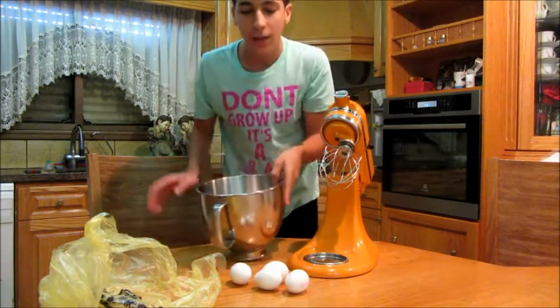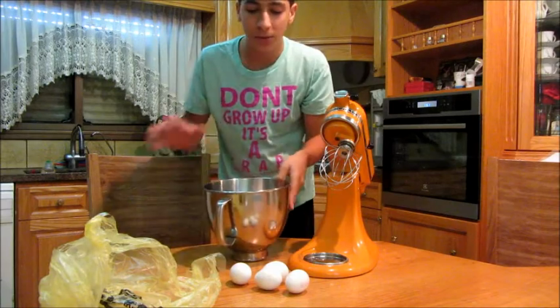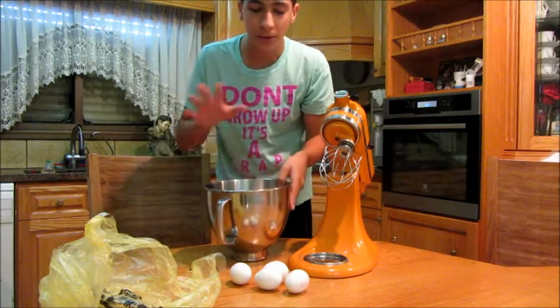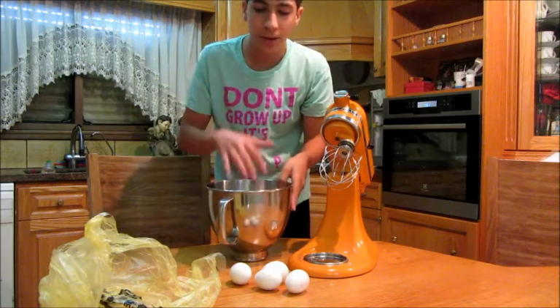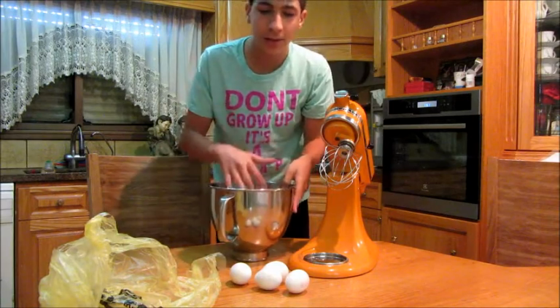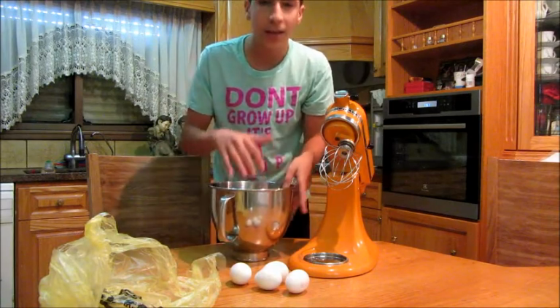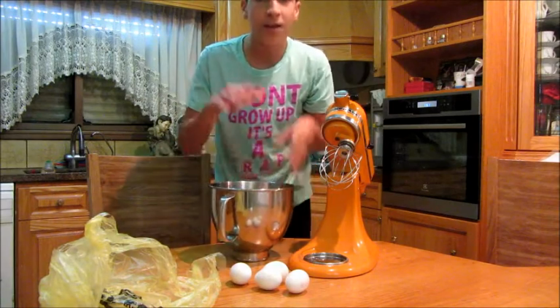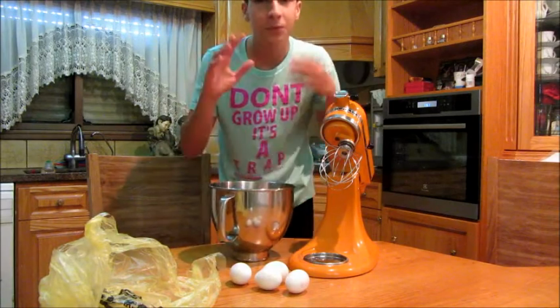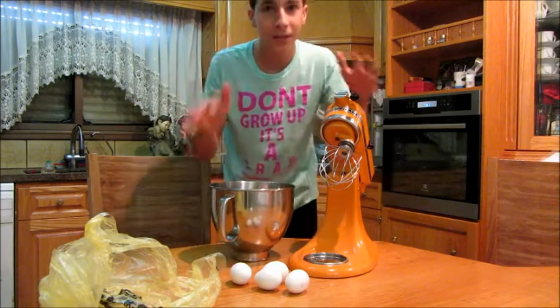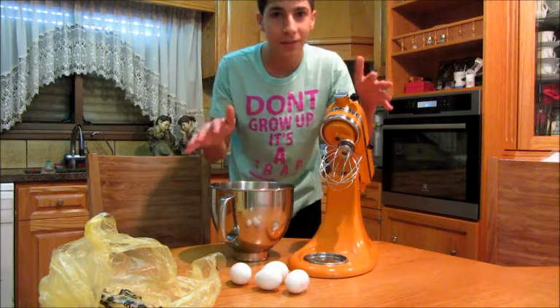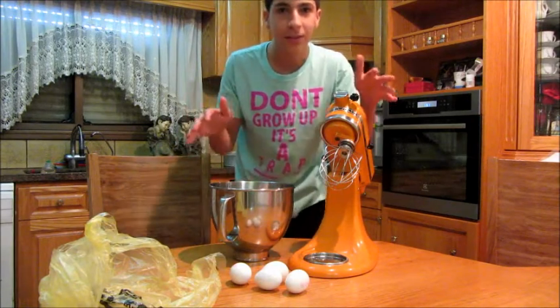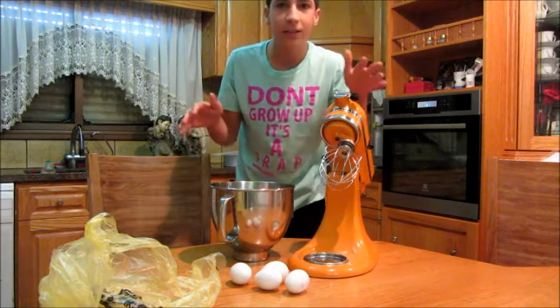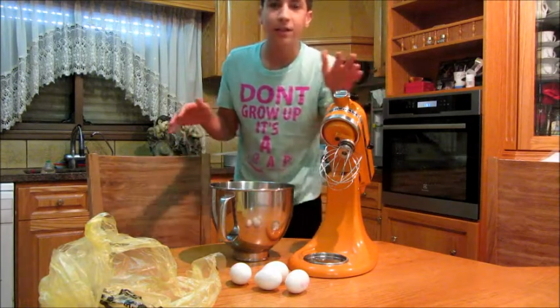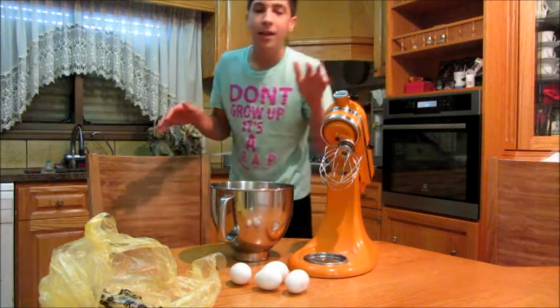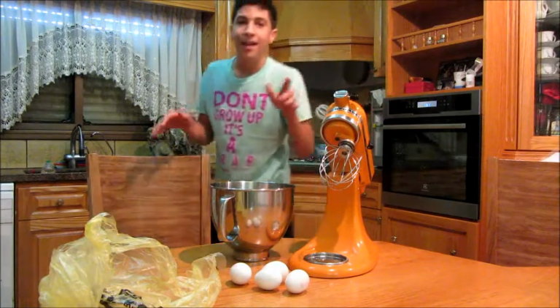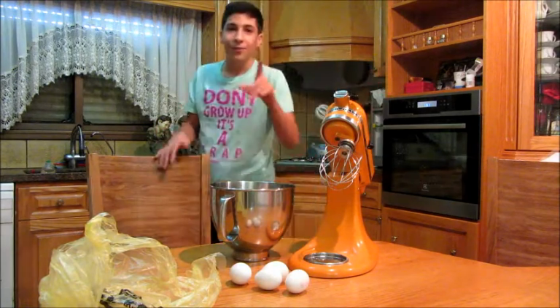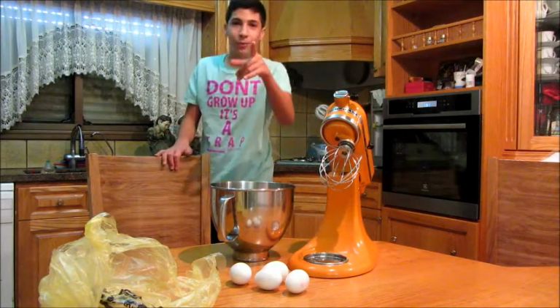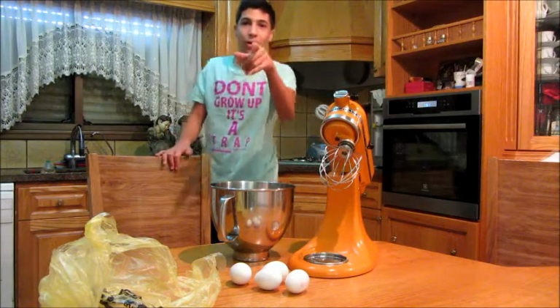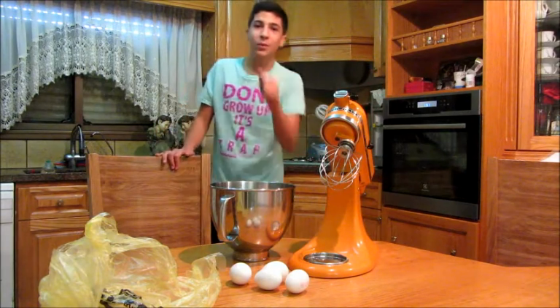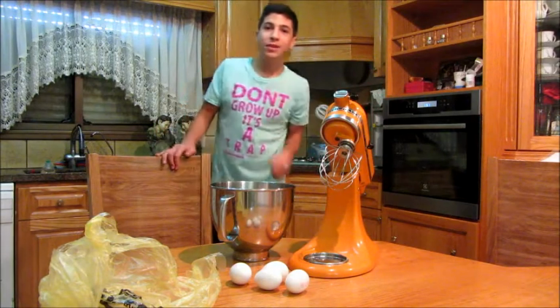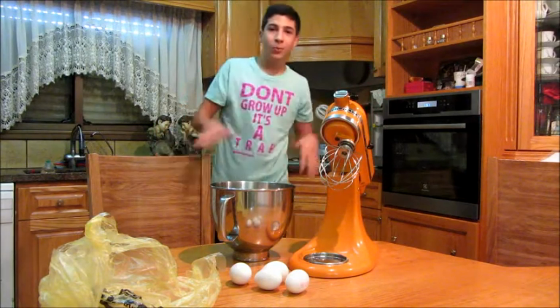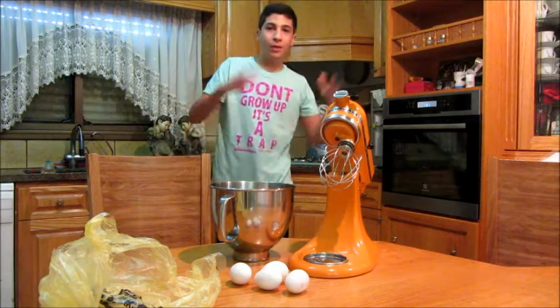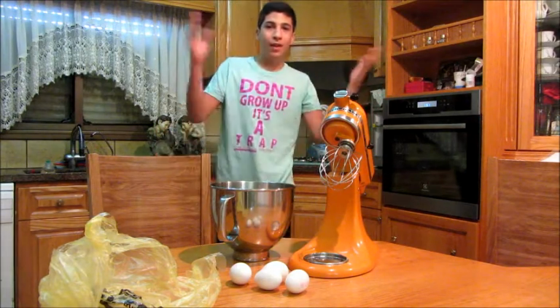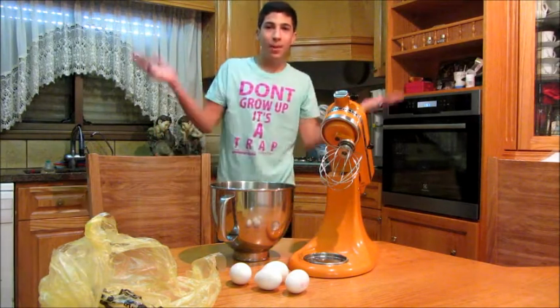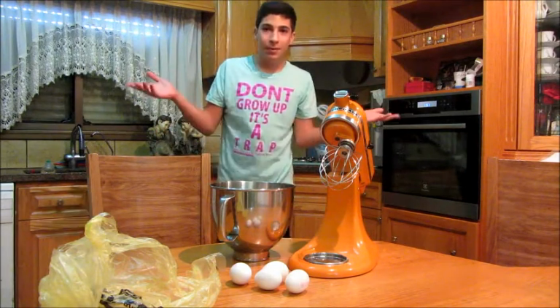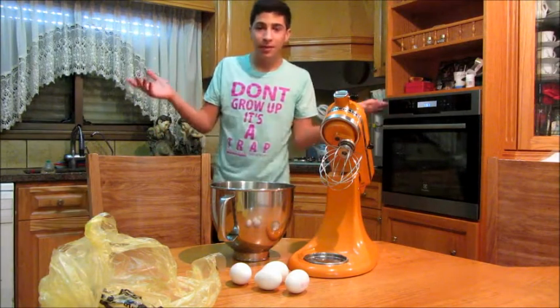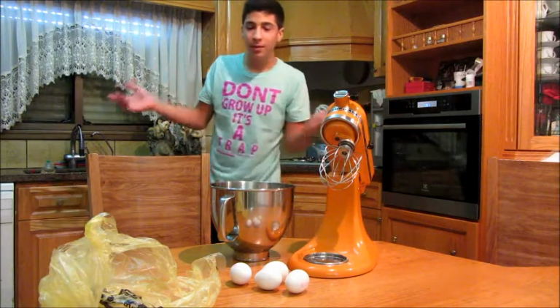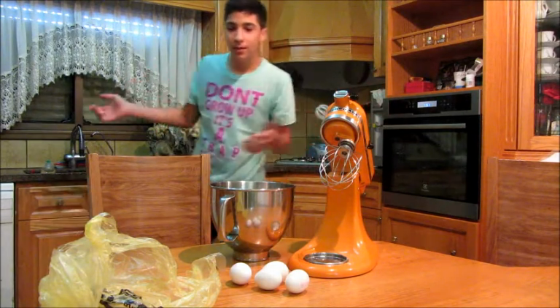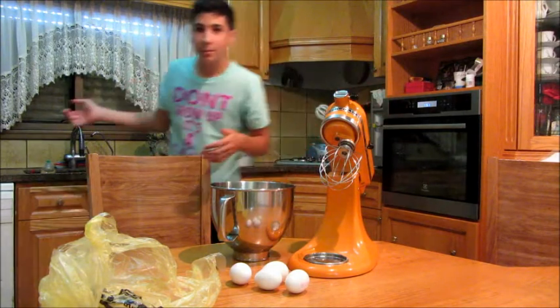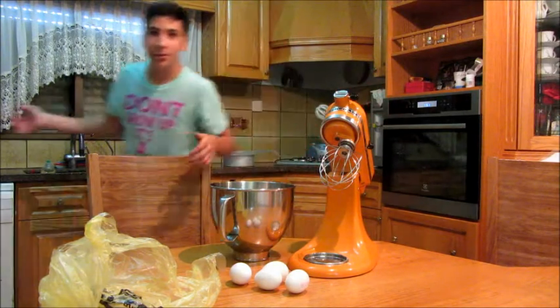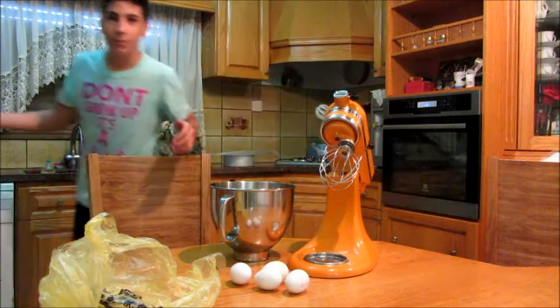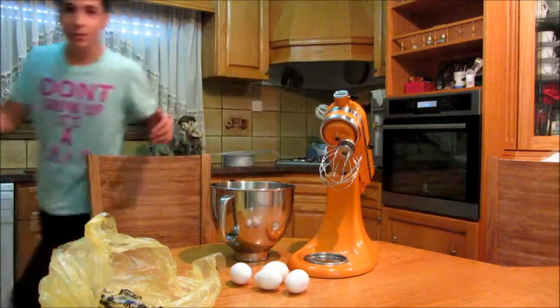Now I'm just going to crack the eggs, weigh the ingredients, and if you are wondering what happens here, let me show you.